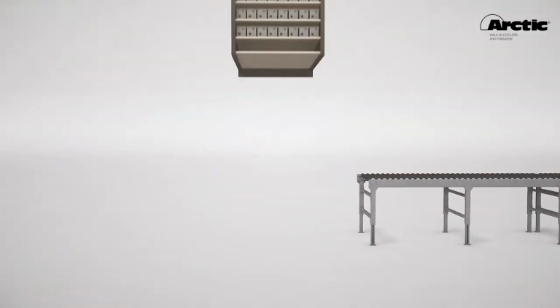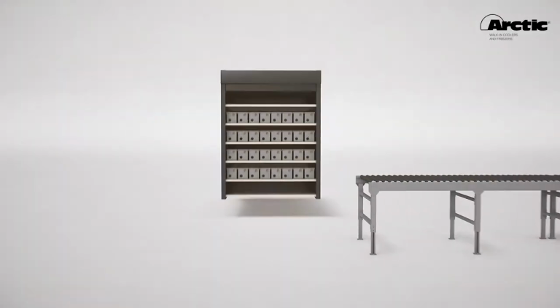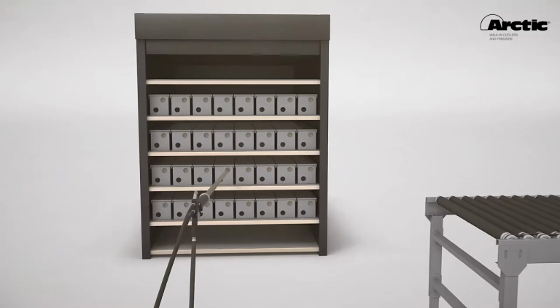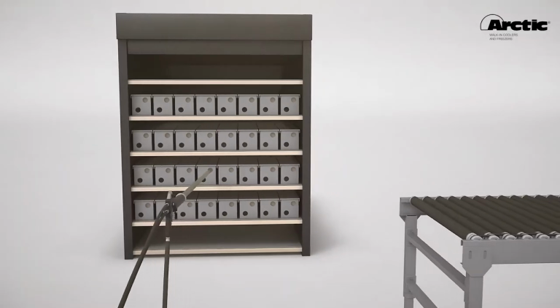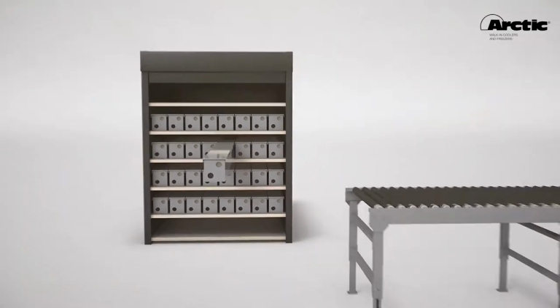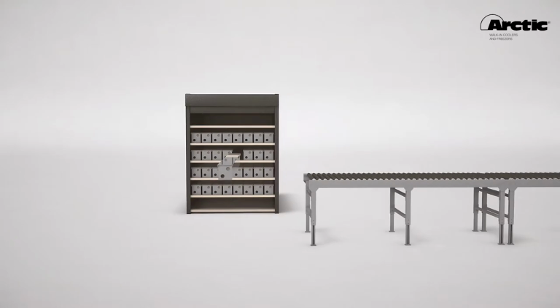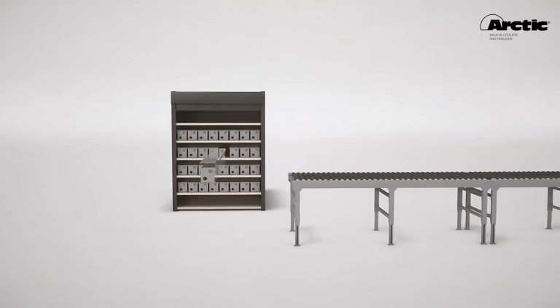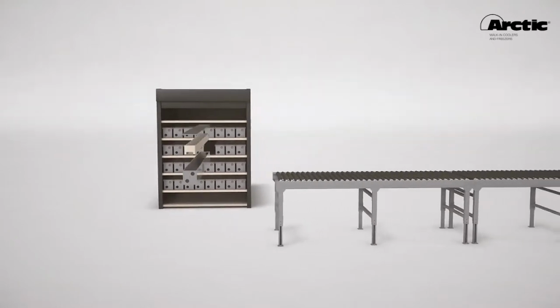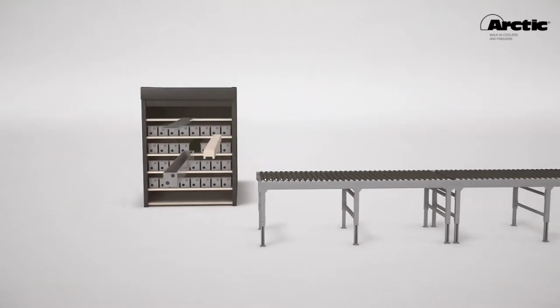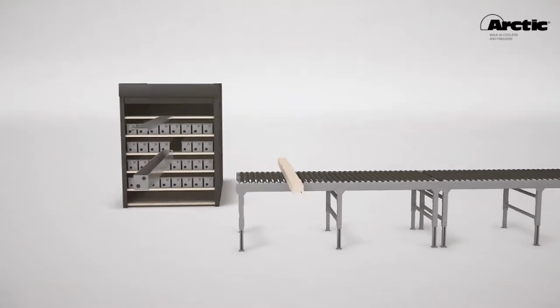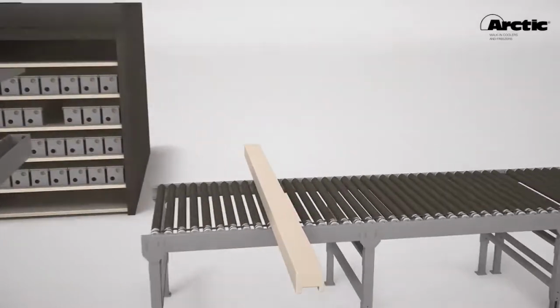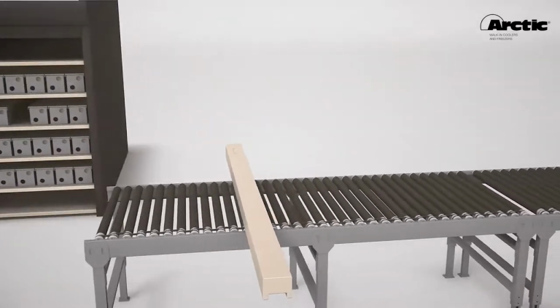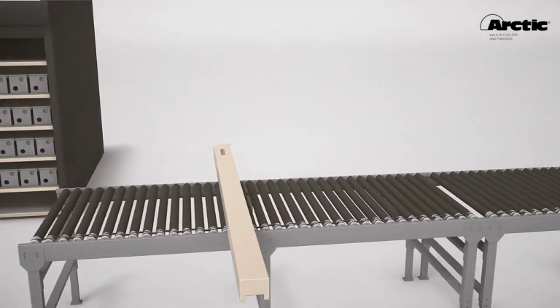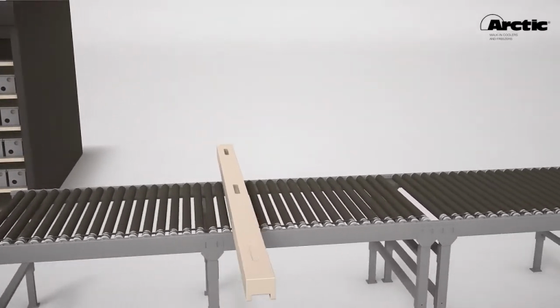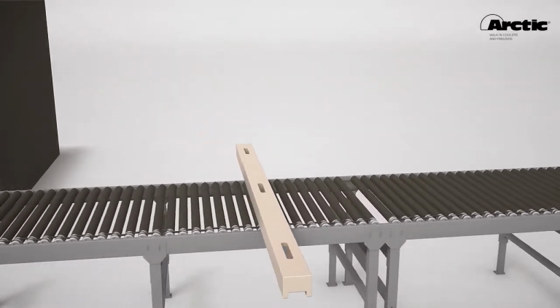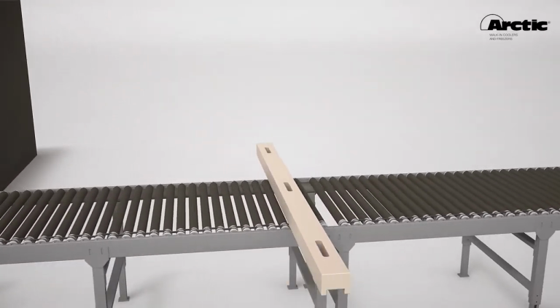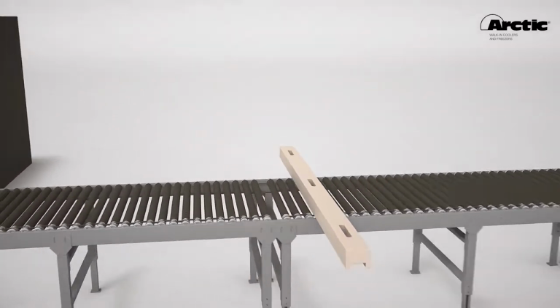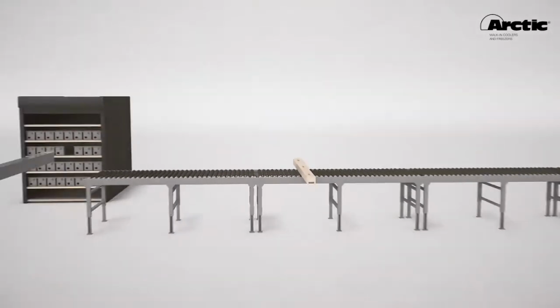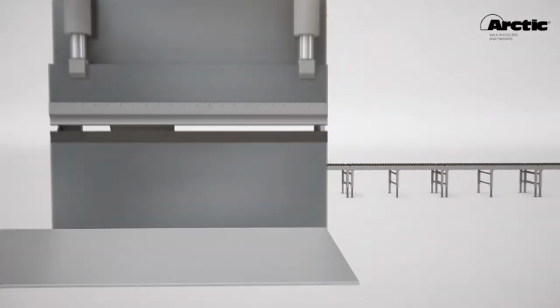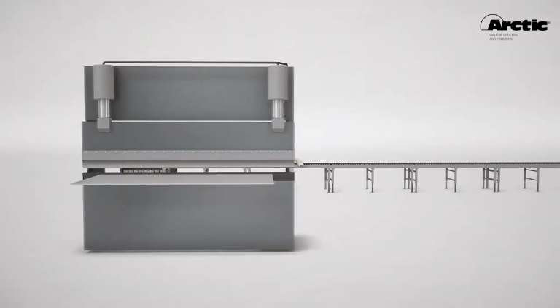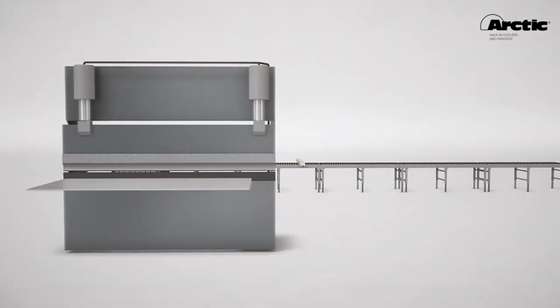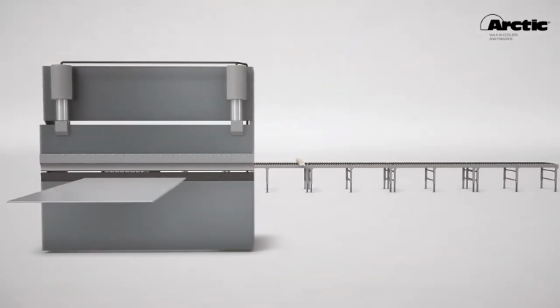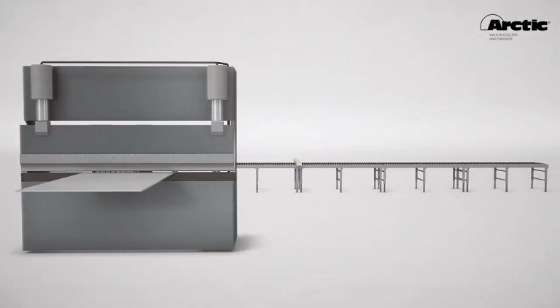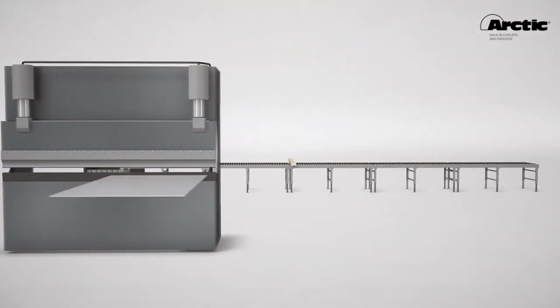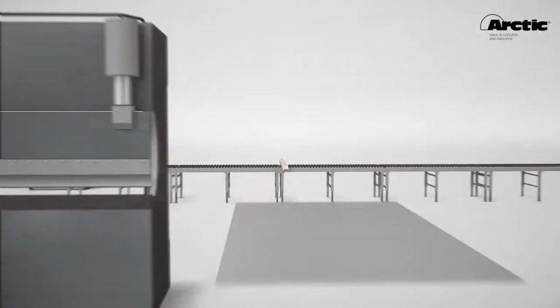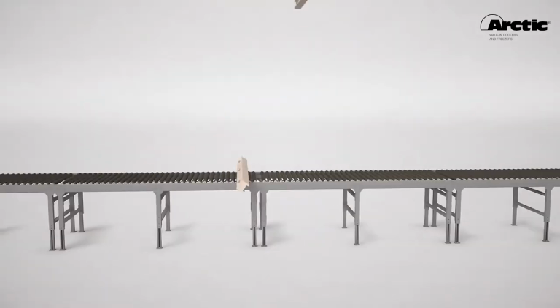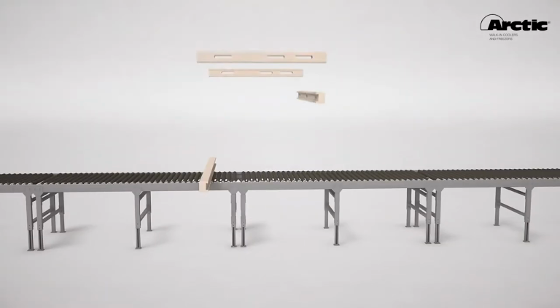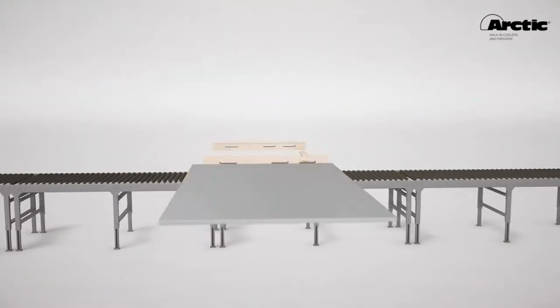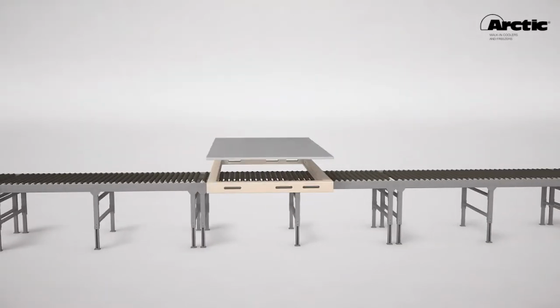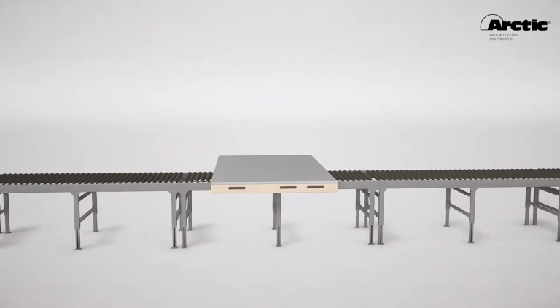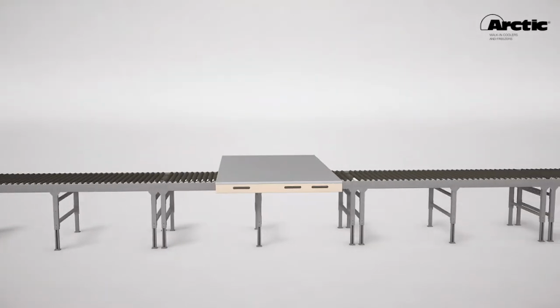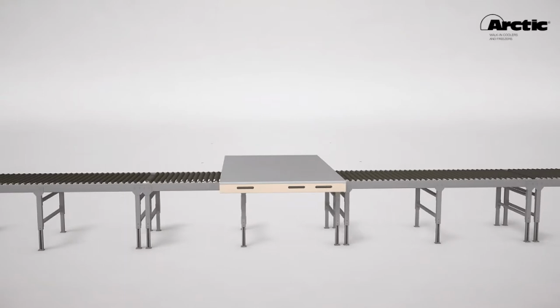Welcome to Arctic Interactive. Today, we will take you on an overview of assembling your Arctic walk-in cooler.